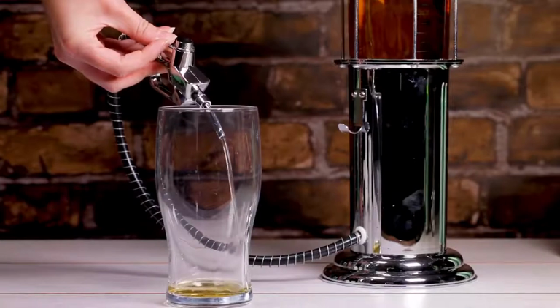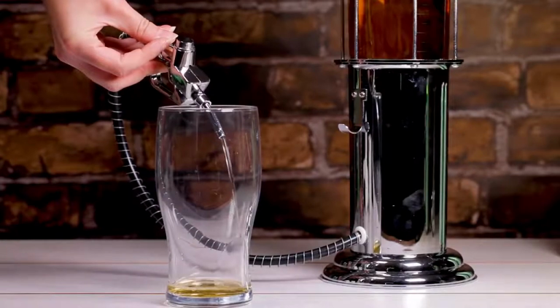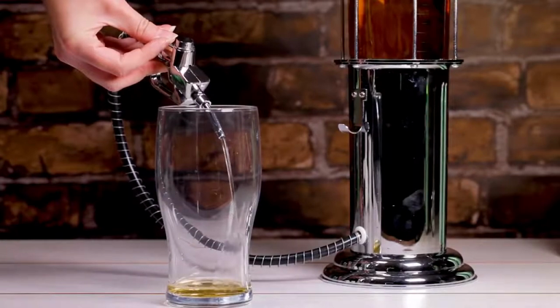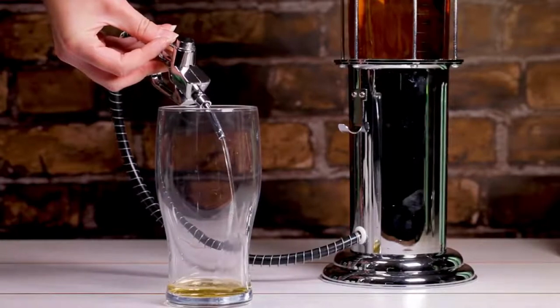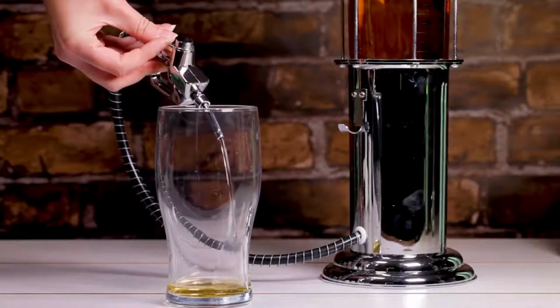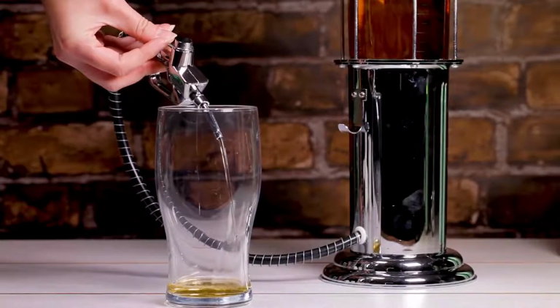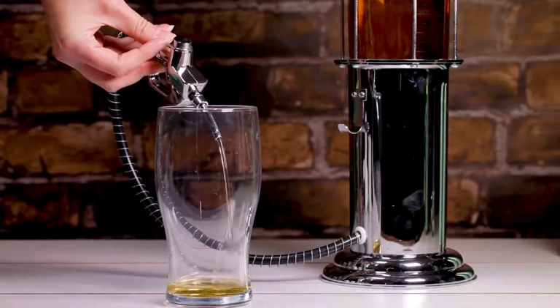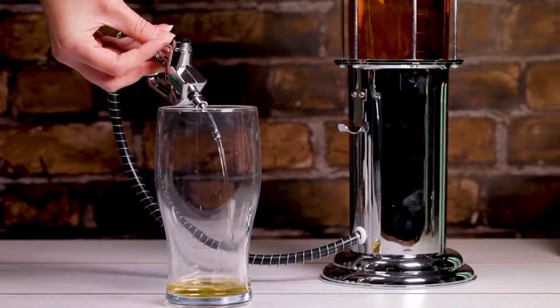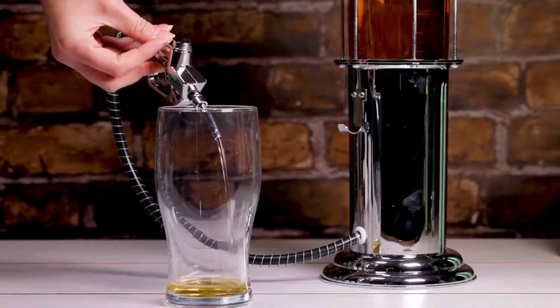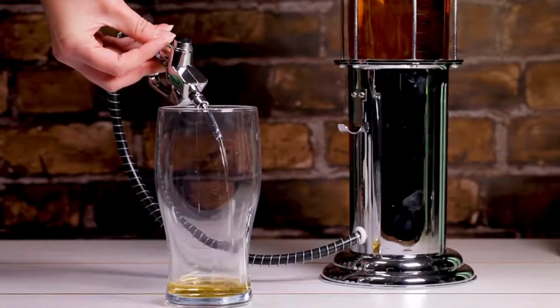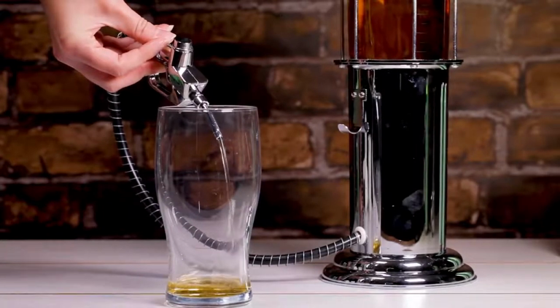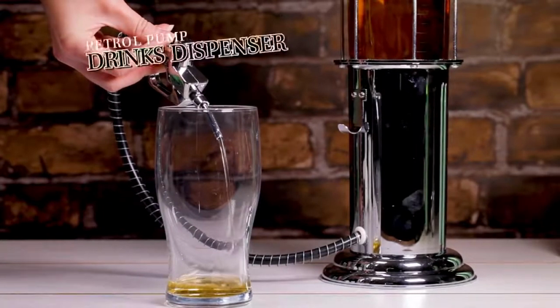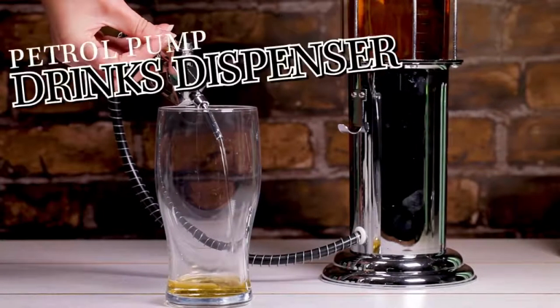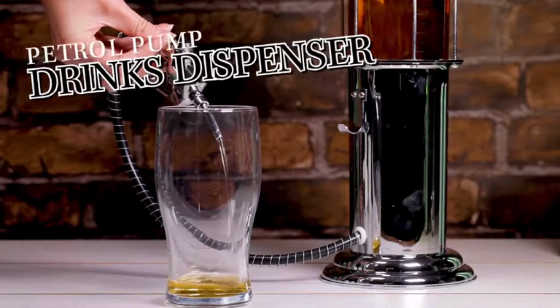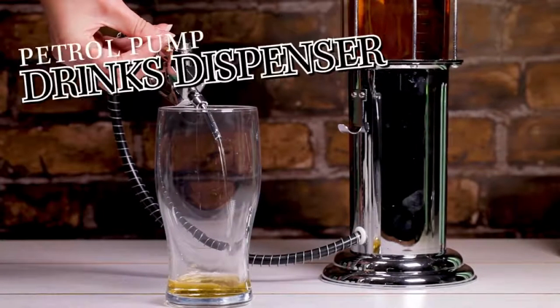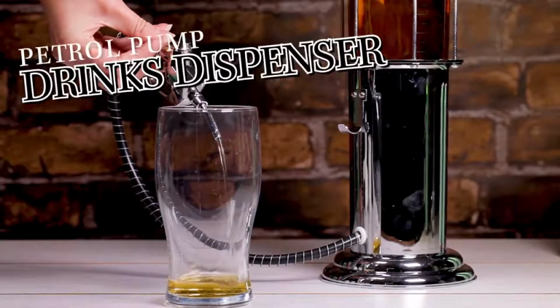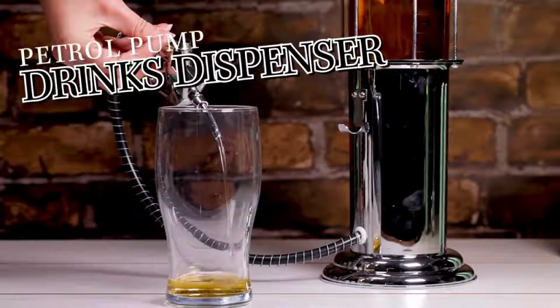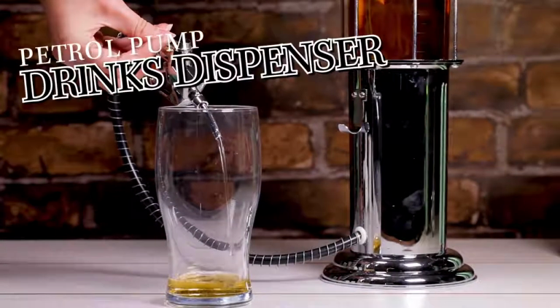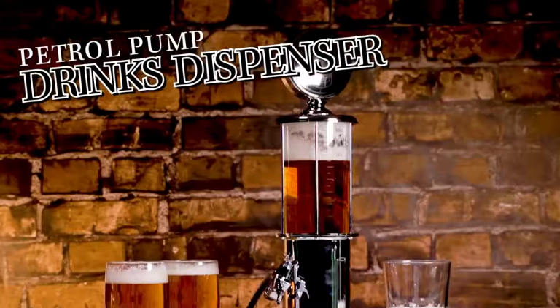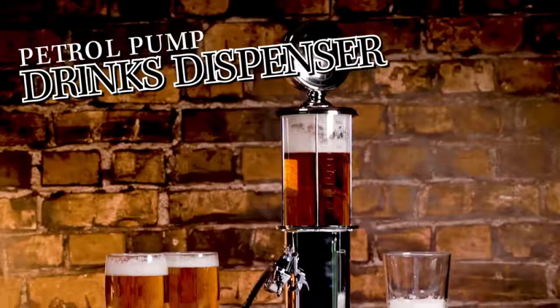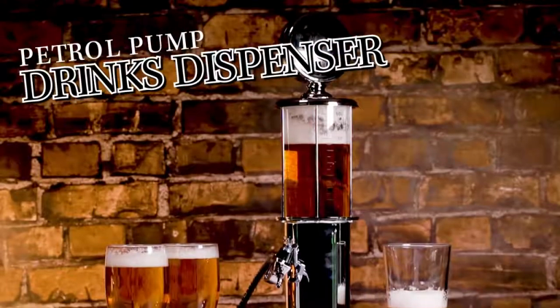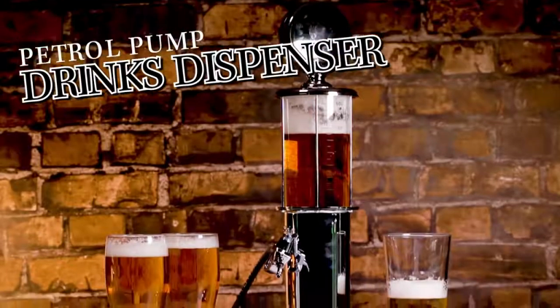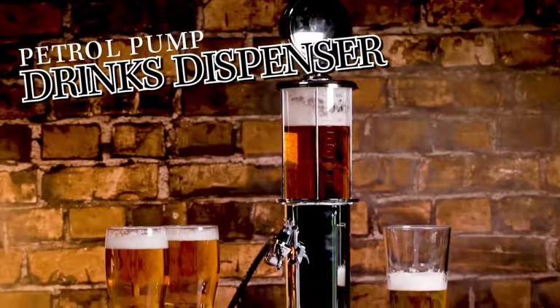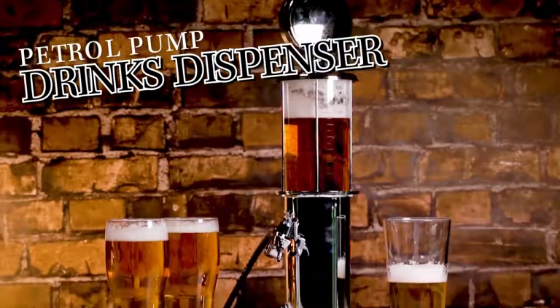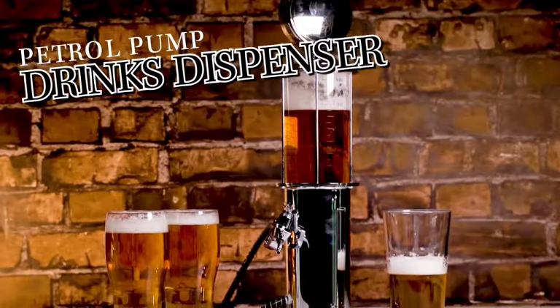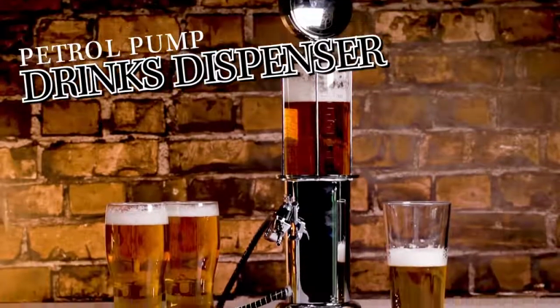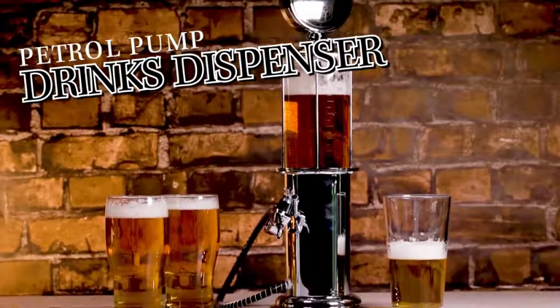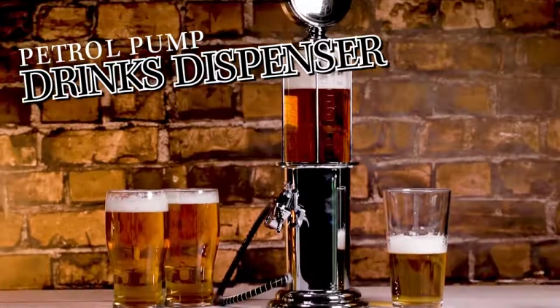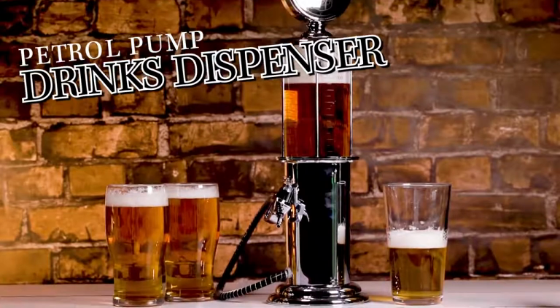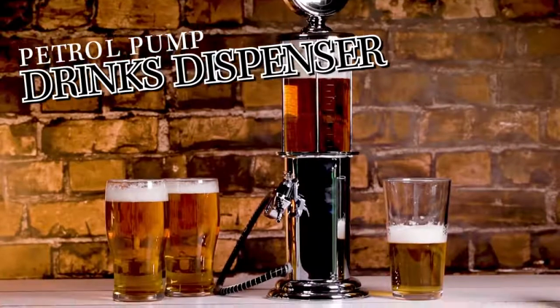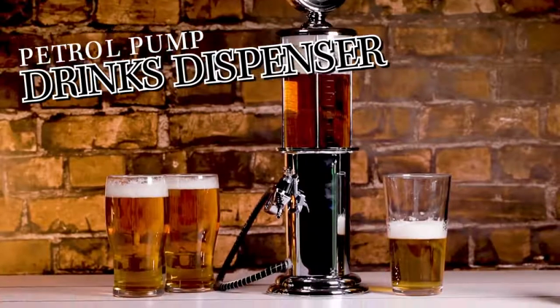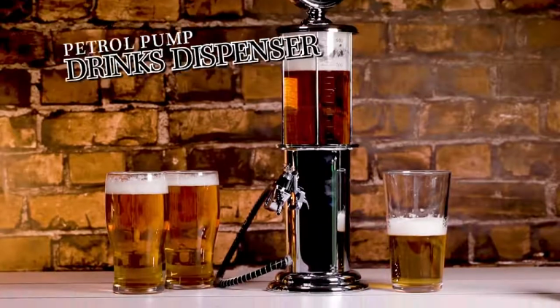So jump on over to PrezzyBox.com and get your petrol pump drinks dispenser now.